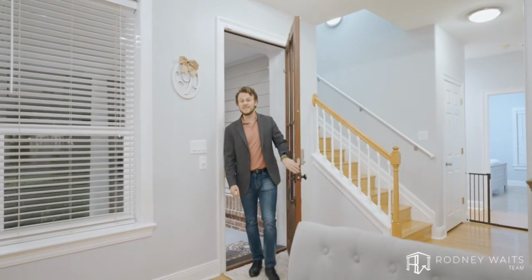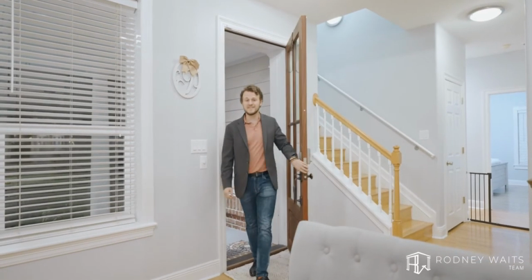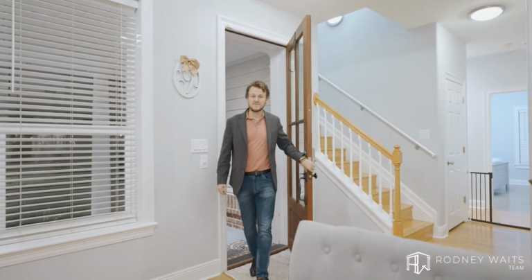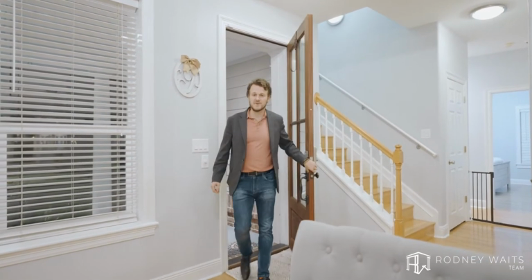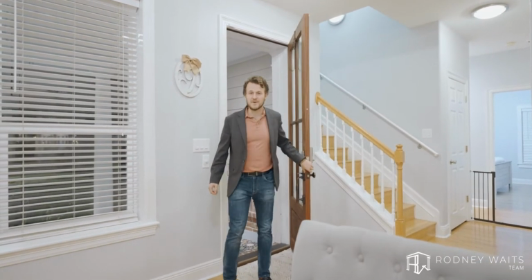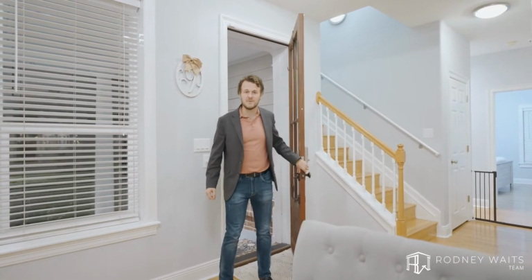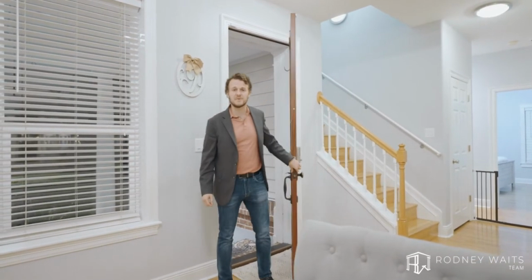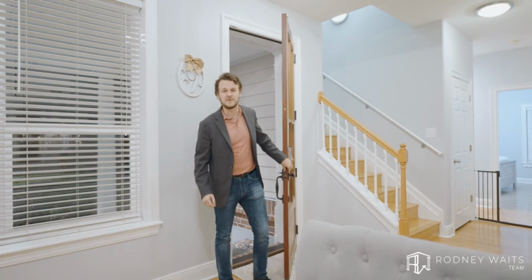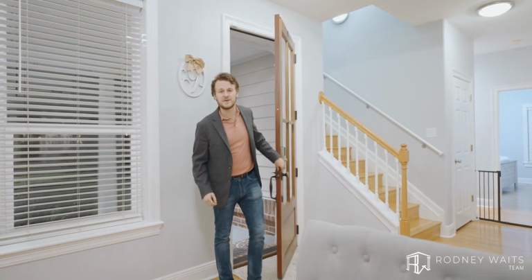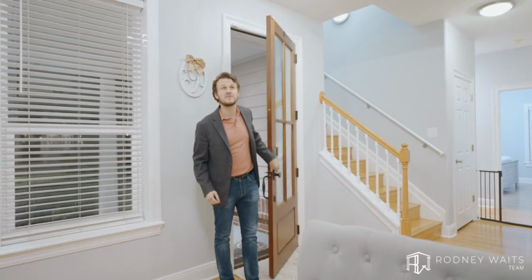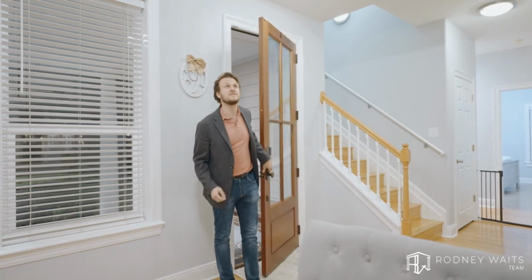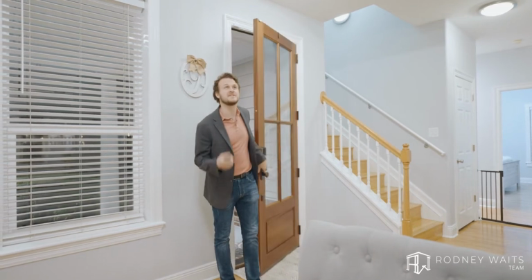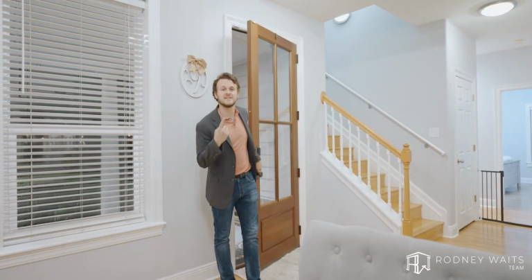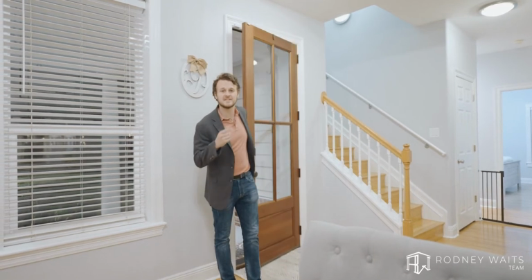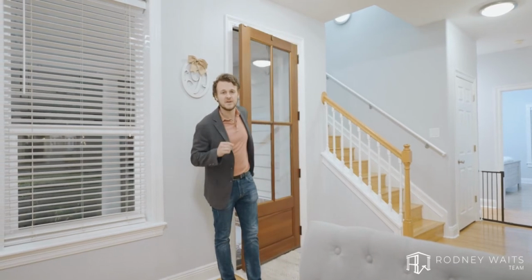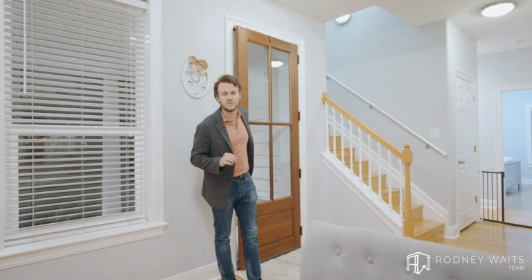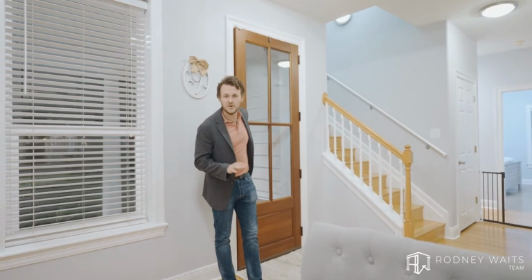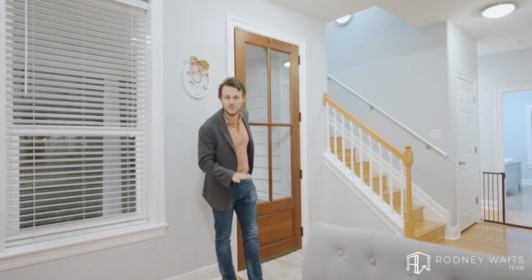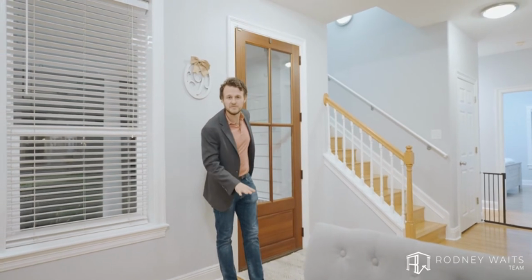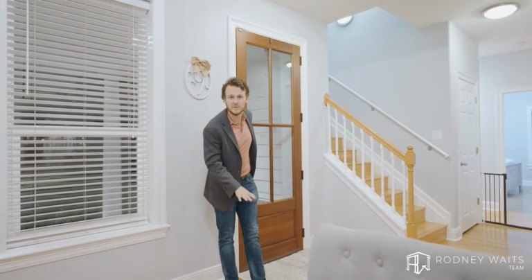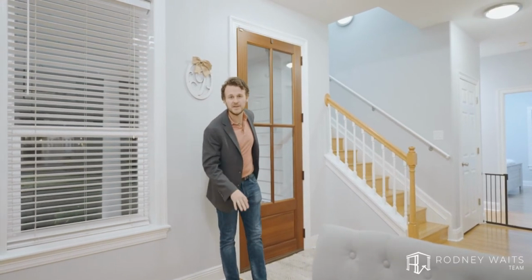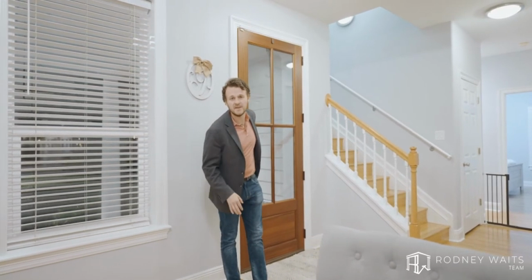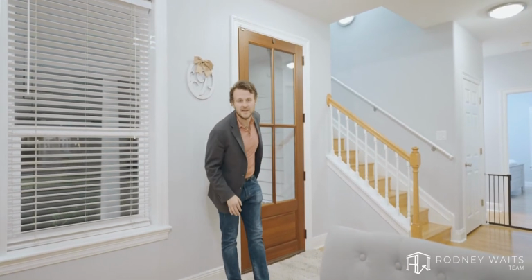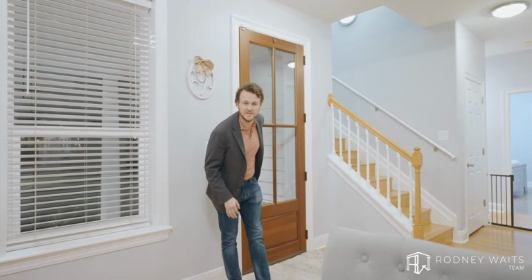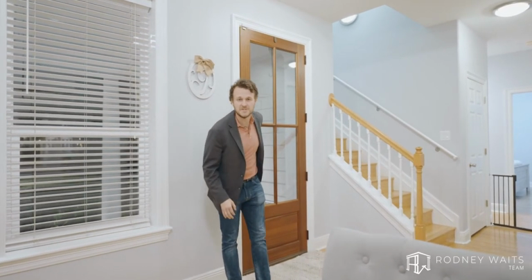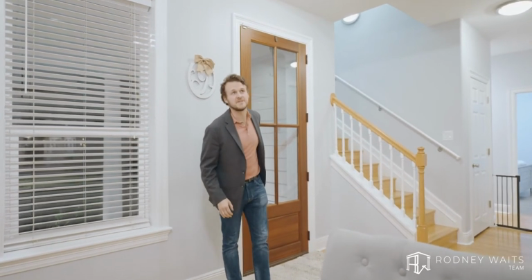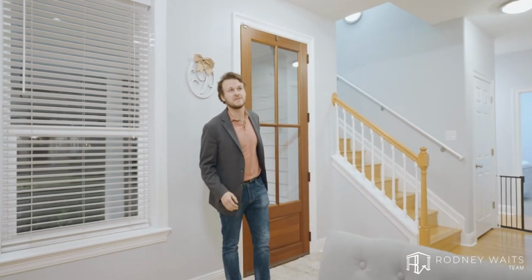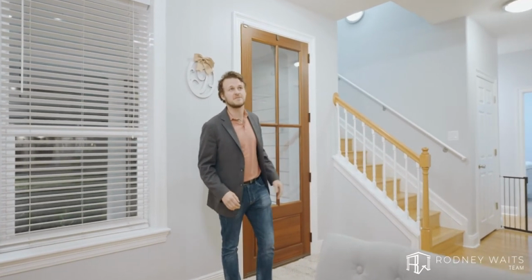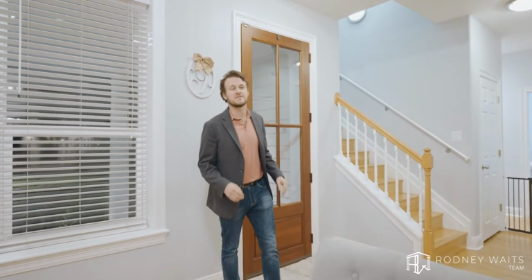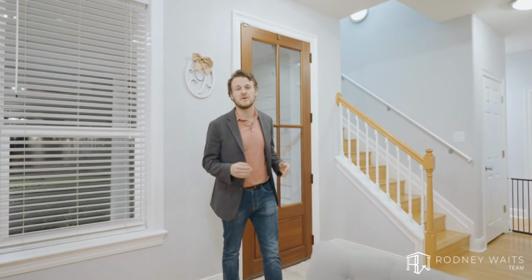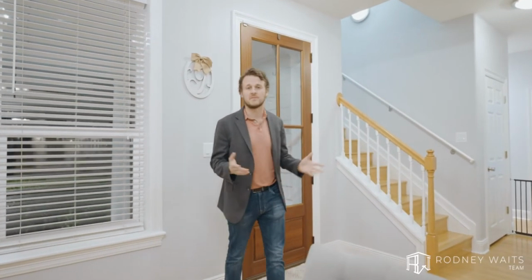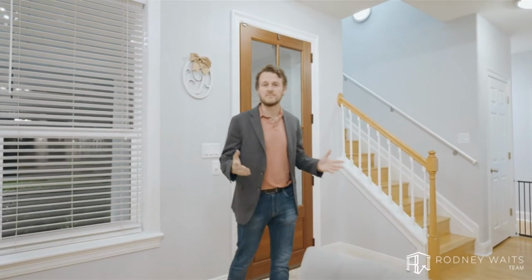Immediately as you go into the home, you're greeted by 20-foot ceilings, real hardwood flooring, and luxurious features all around.